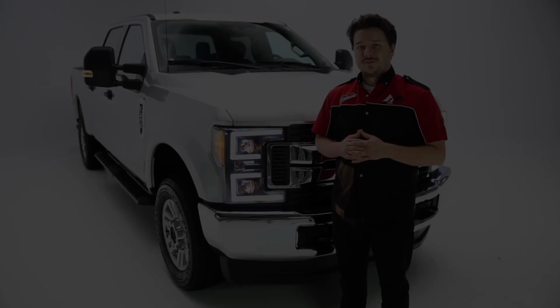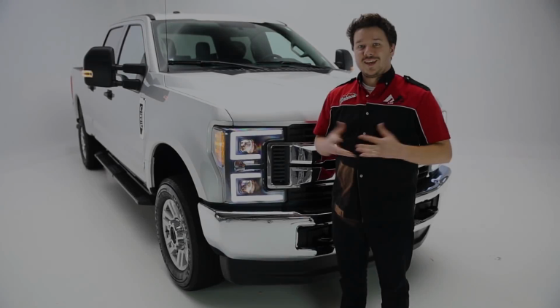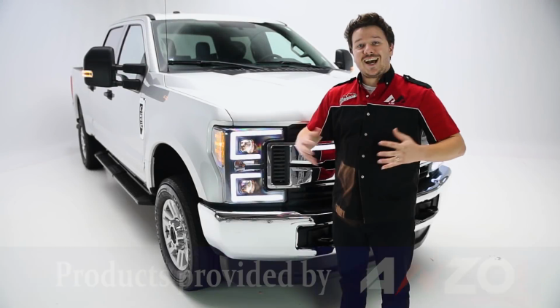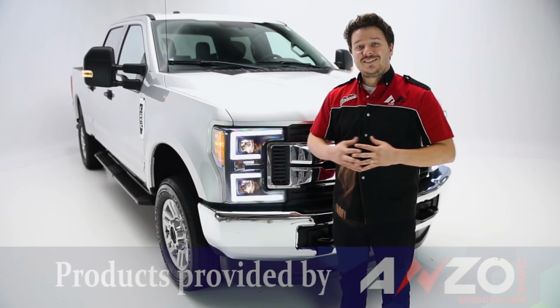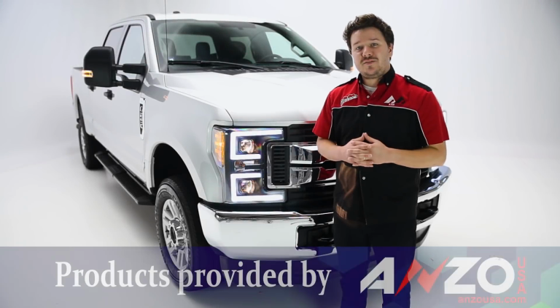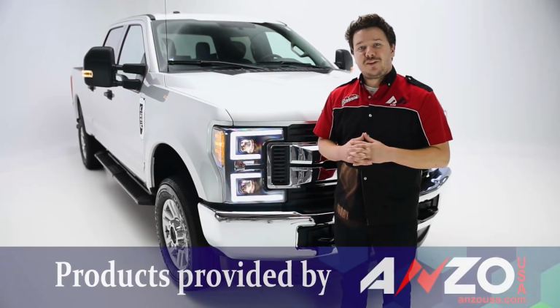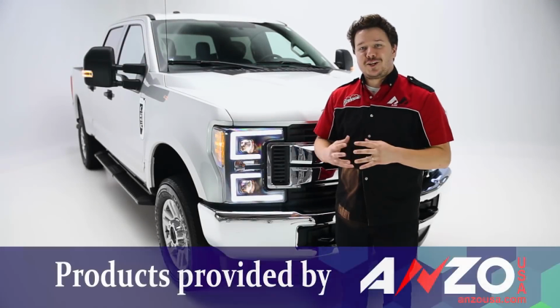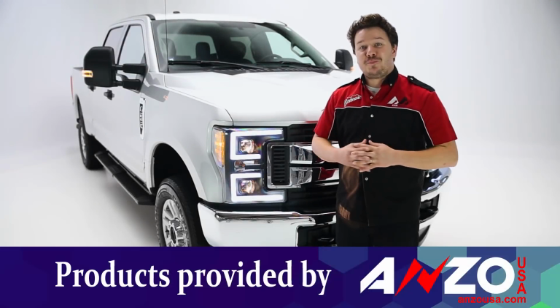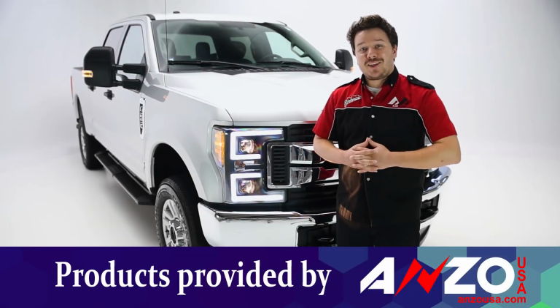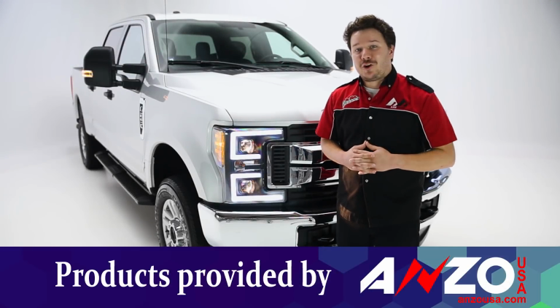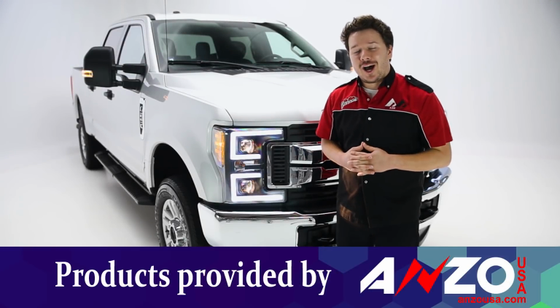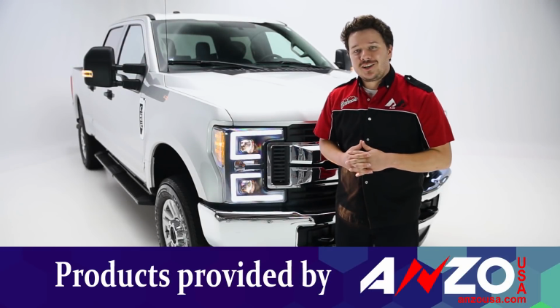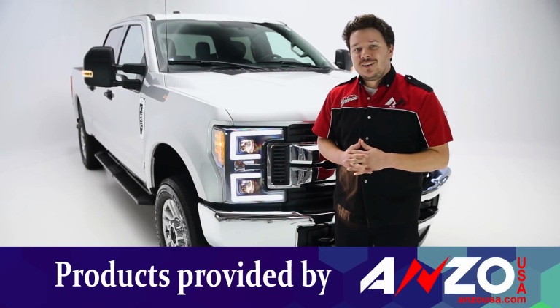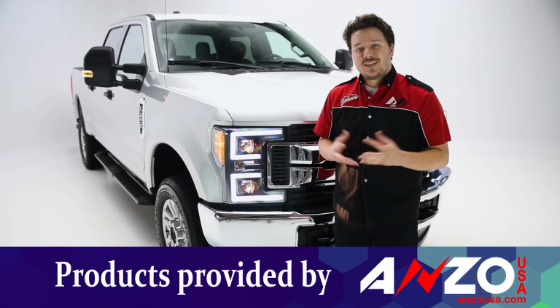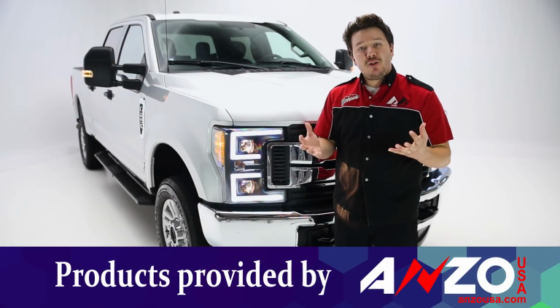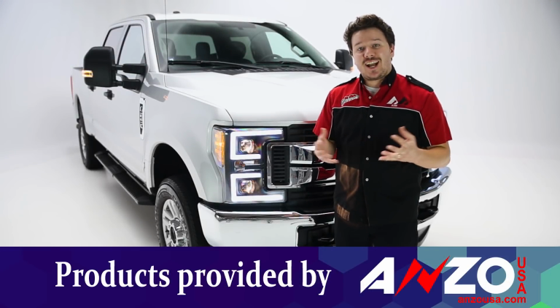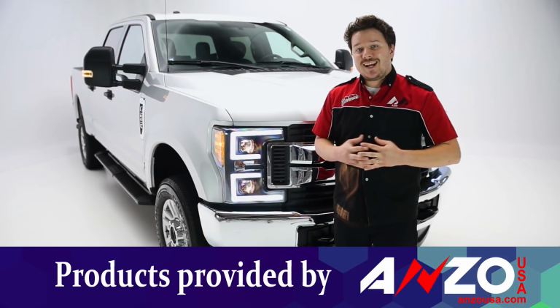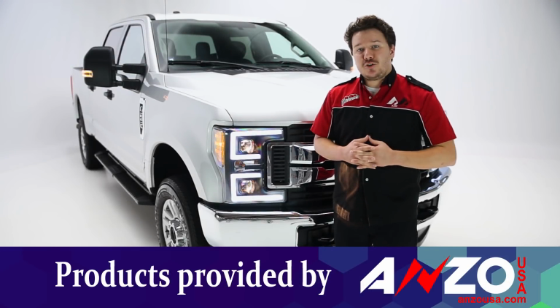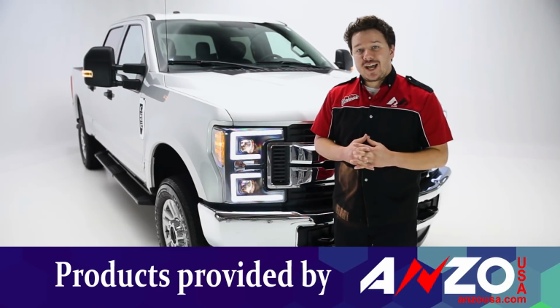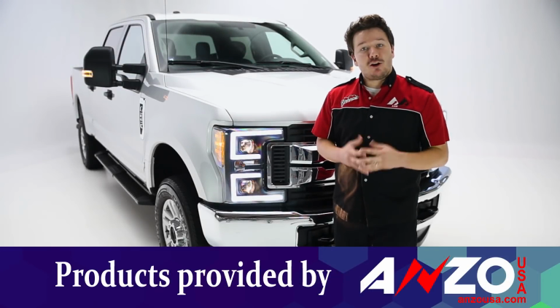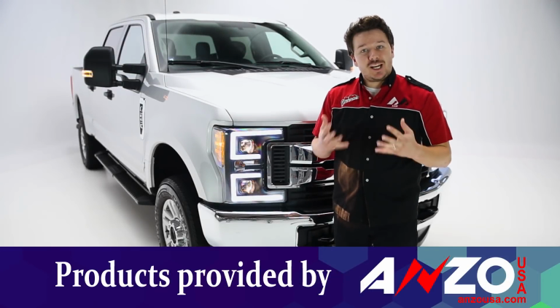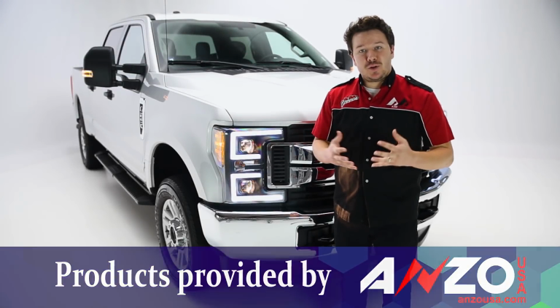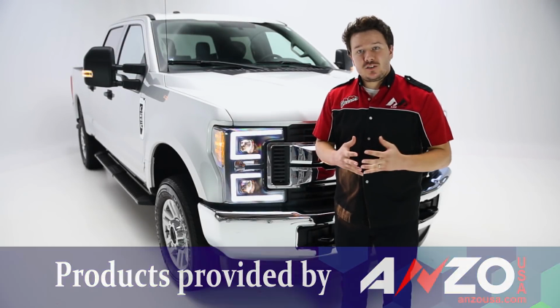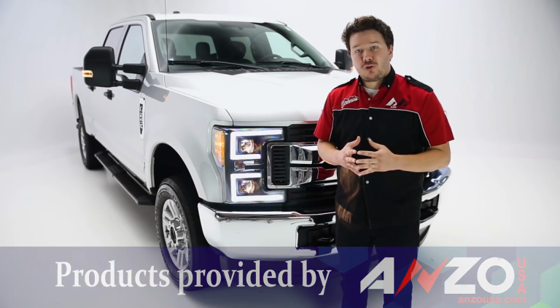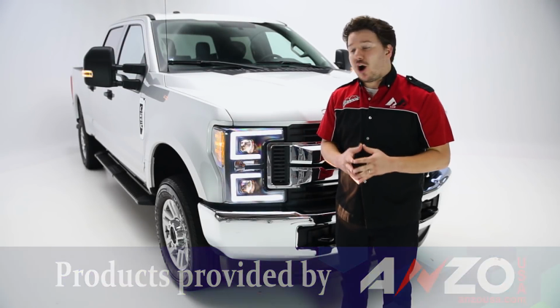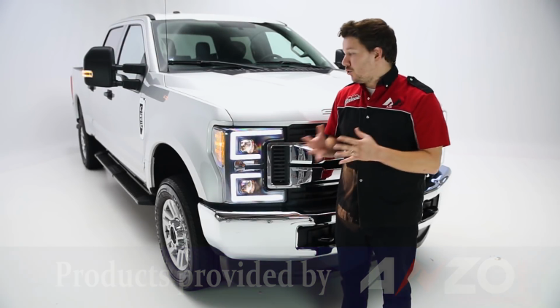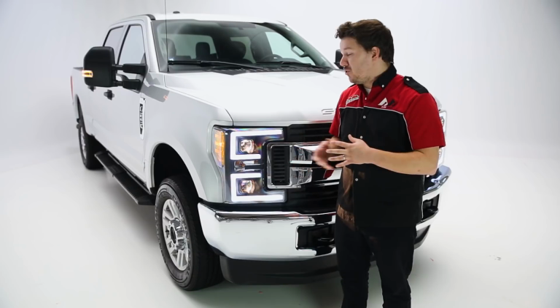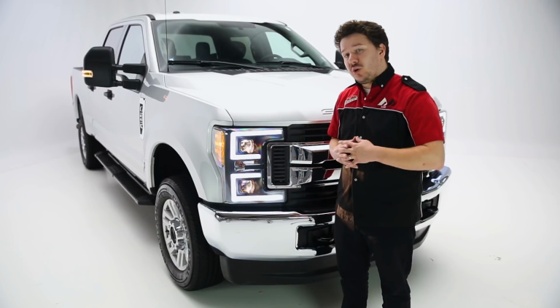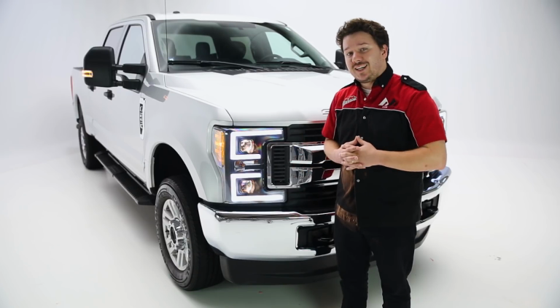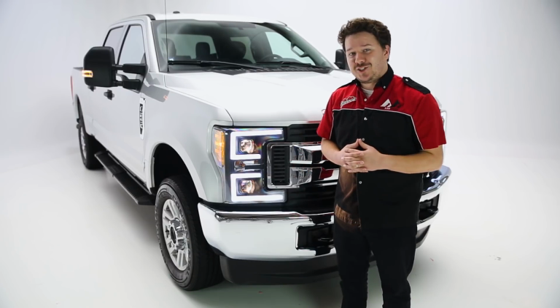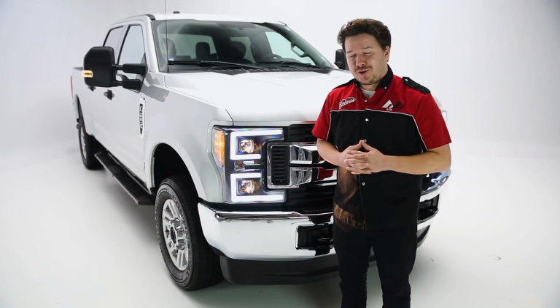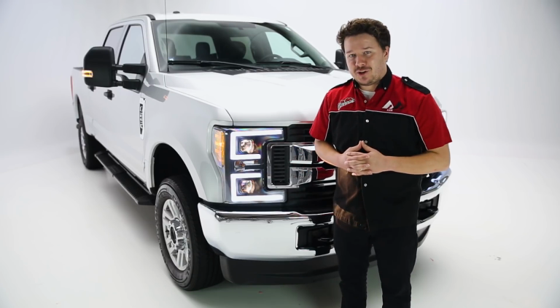Hey guys, Stephen Phillips here, back in the garage. Today we're looking at Anzo's headlight replacements for our all-new 2018 Super Duty.